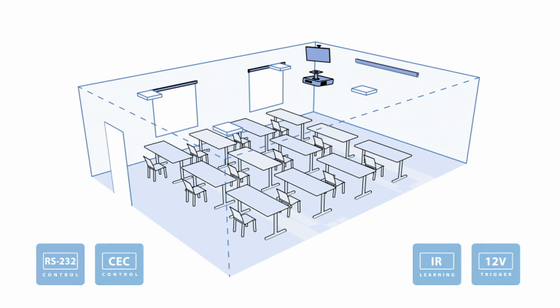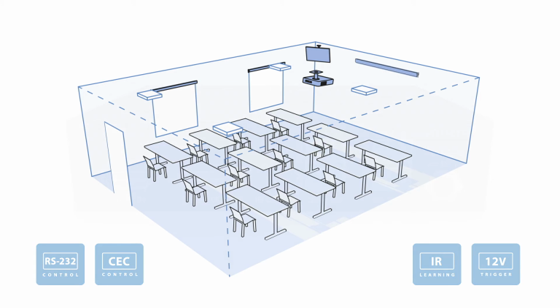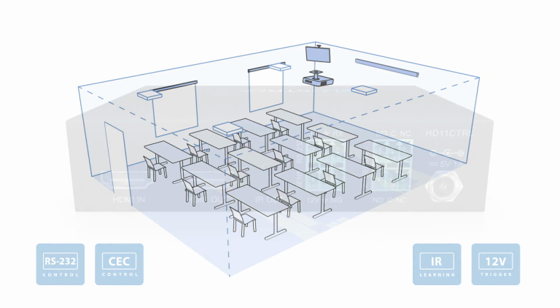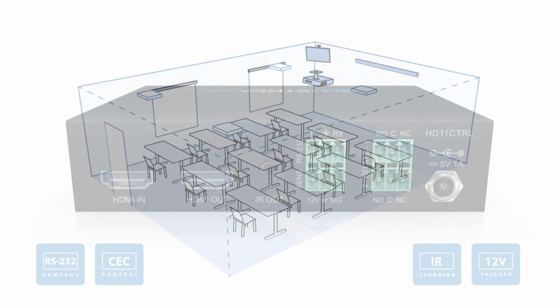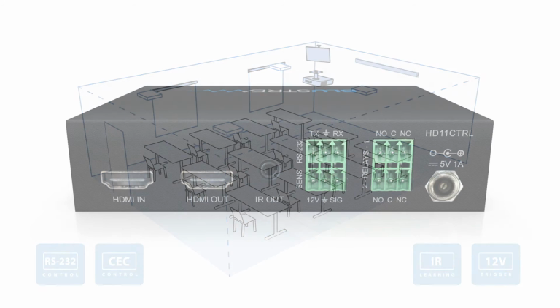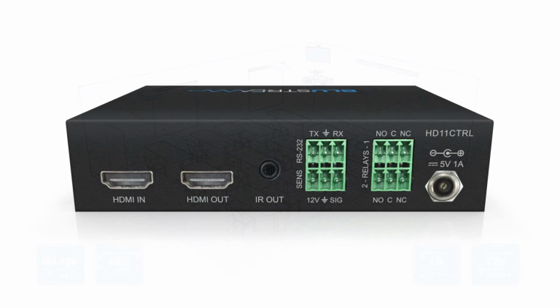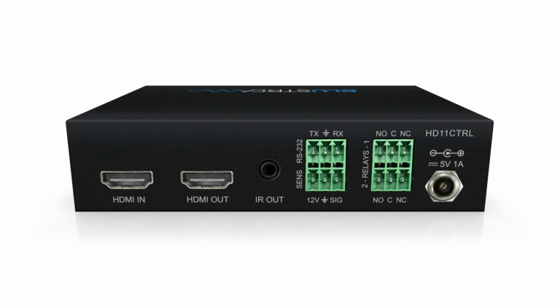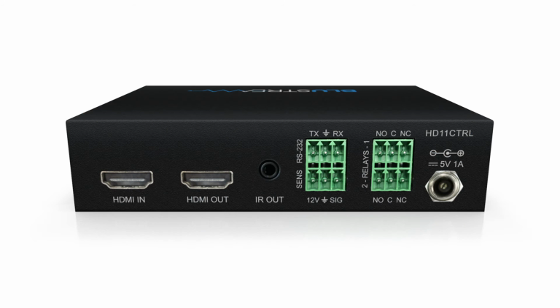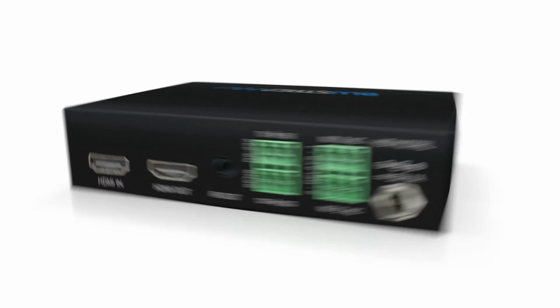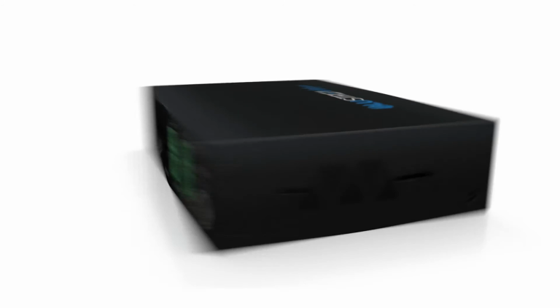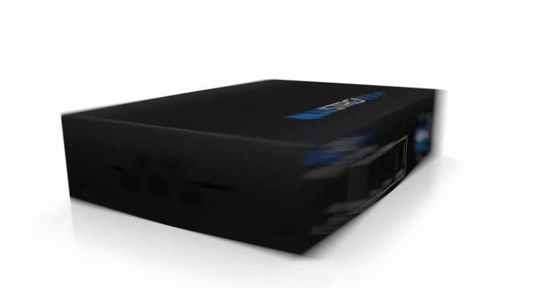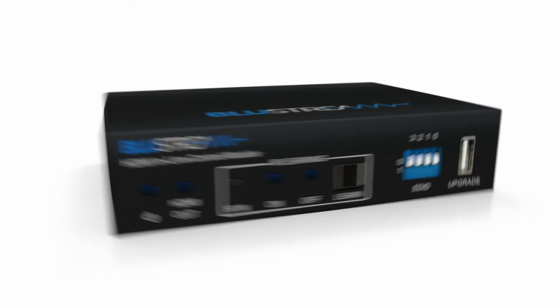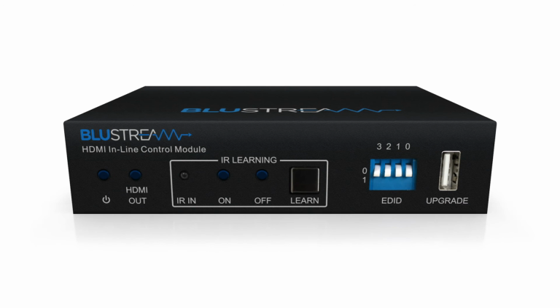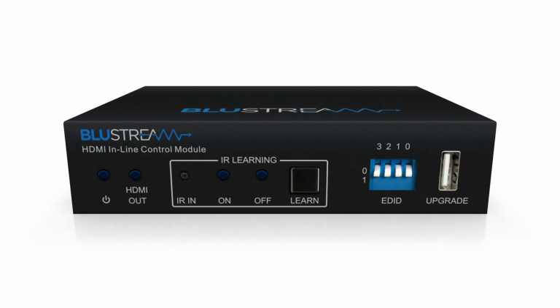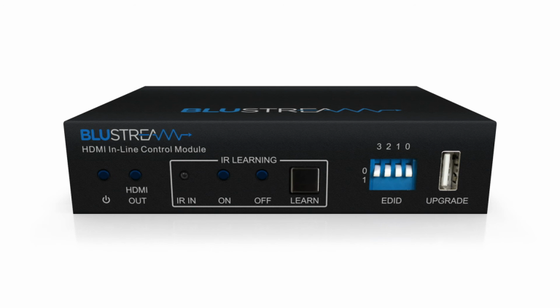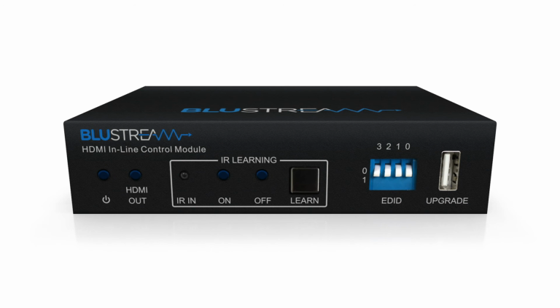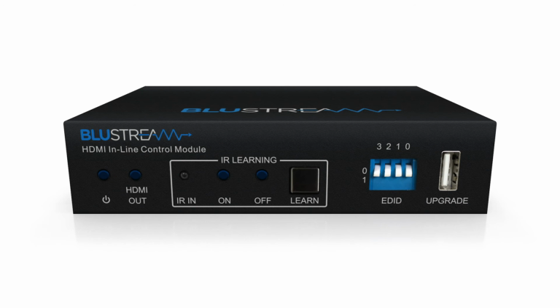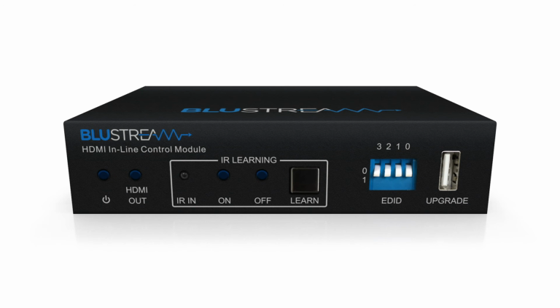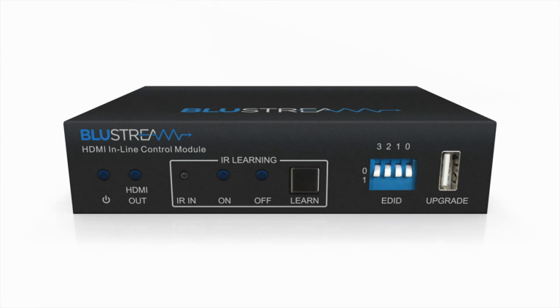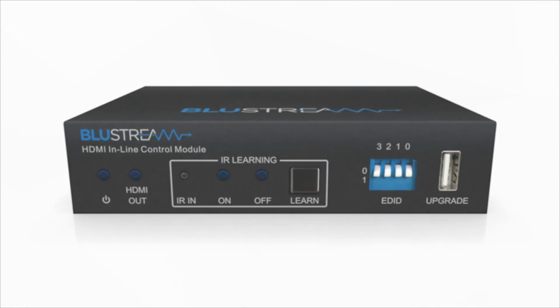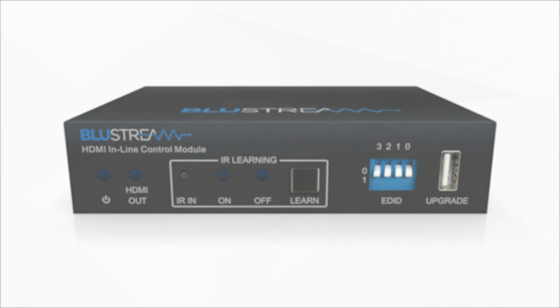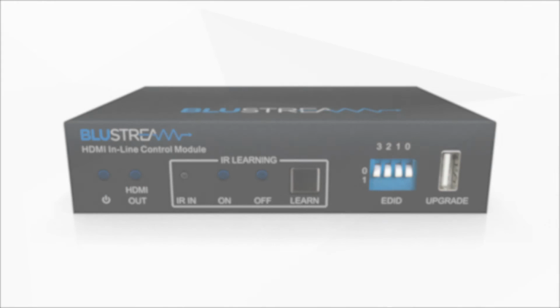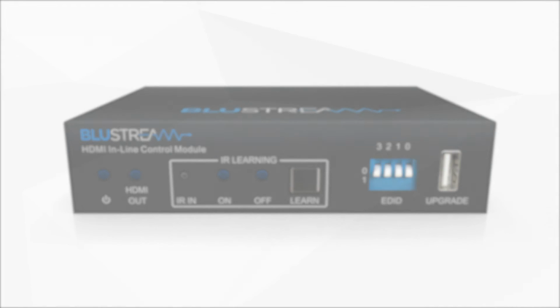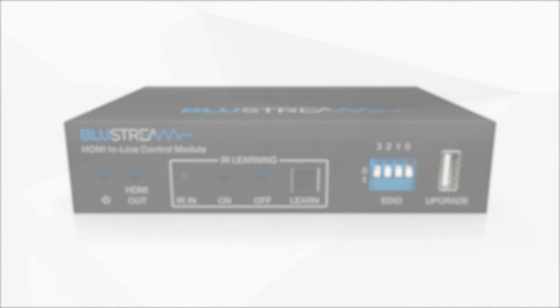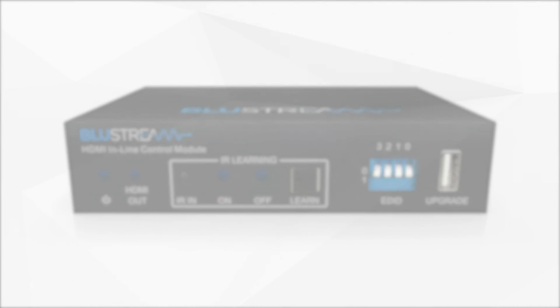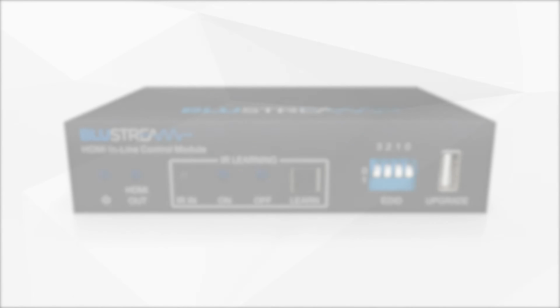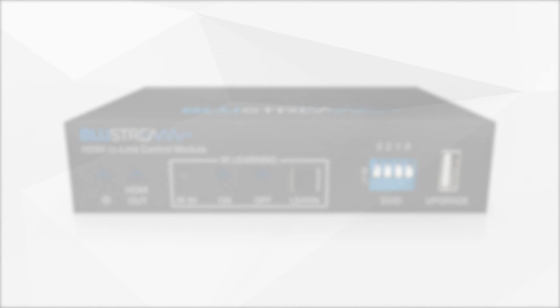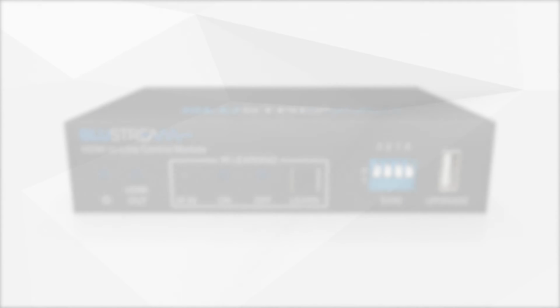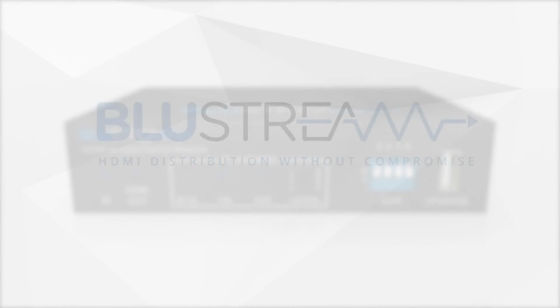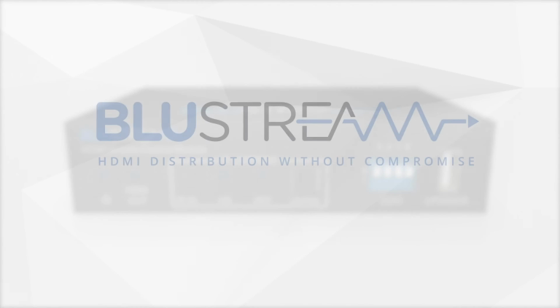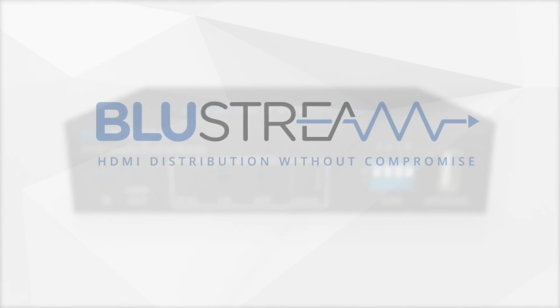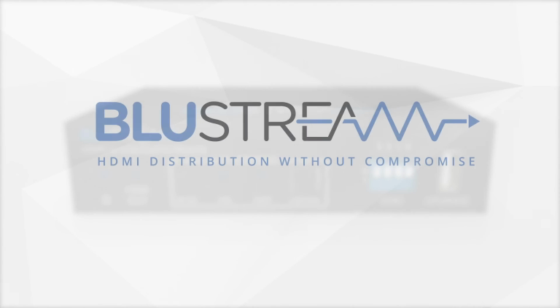This is just one of the many practical applications of the HD11 CTRL. Available now.